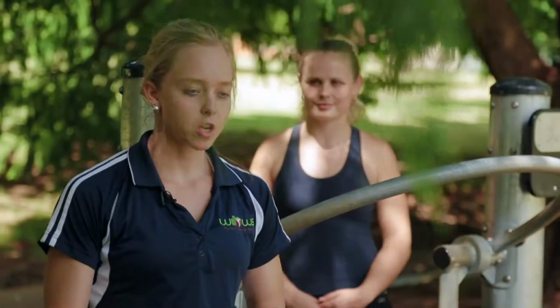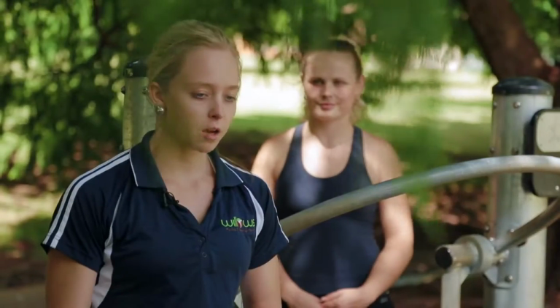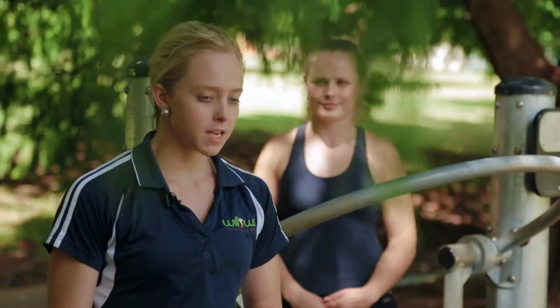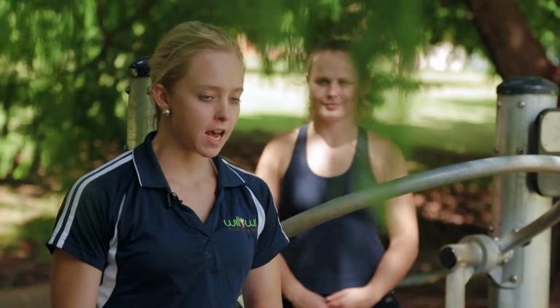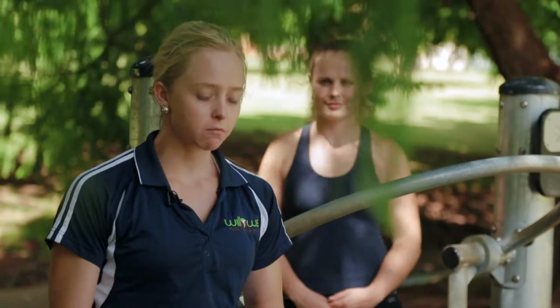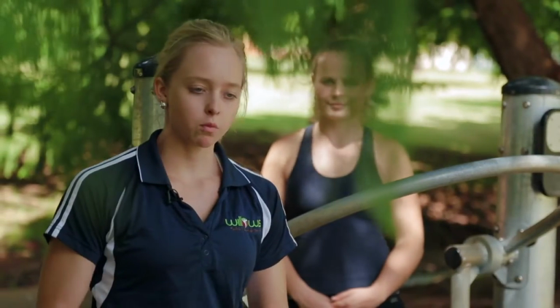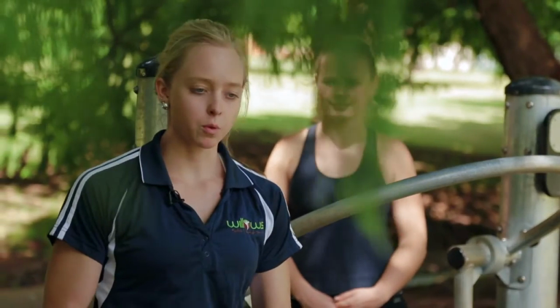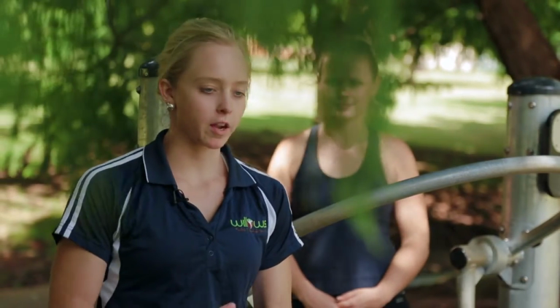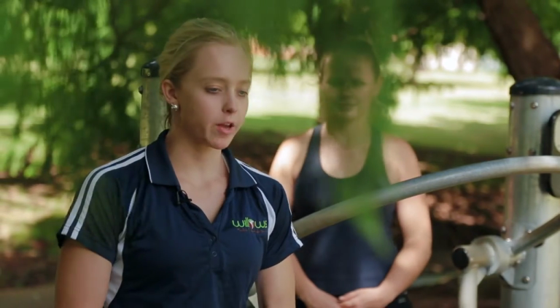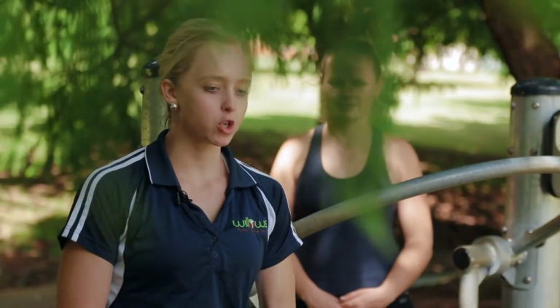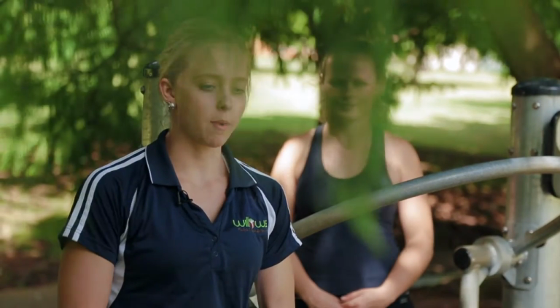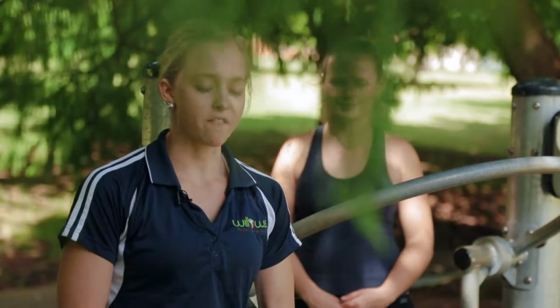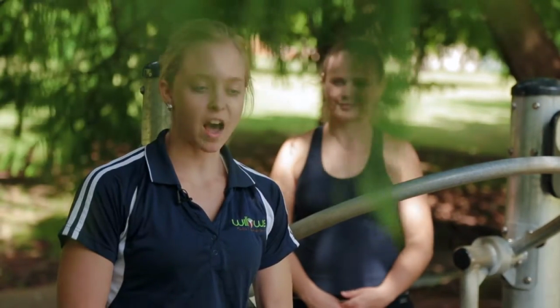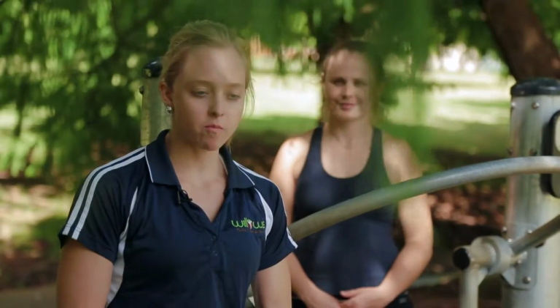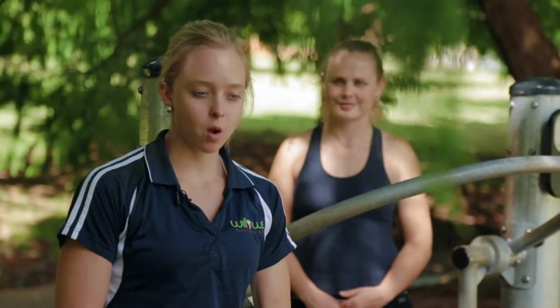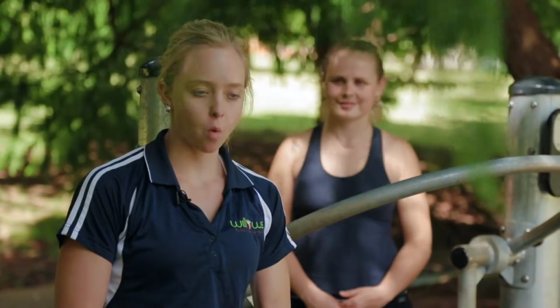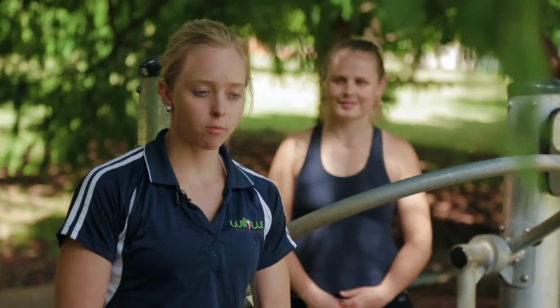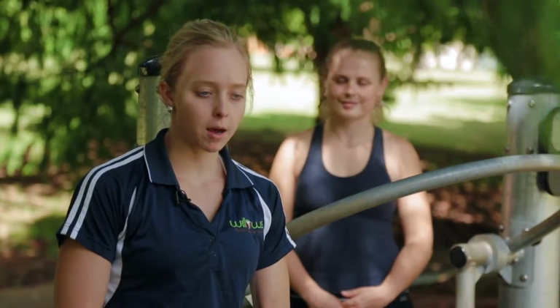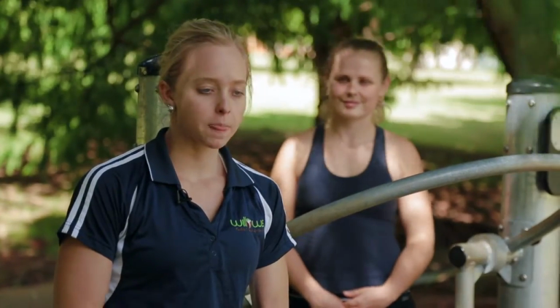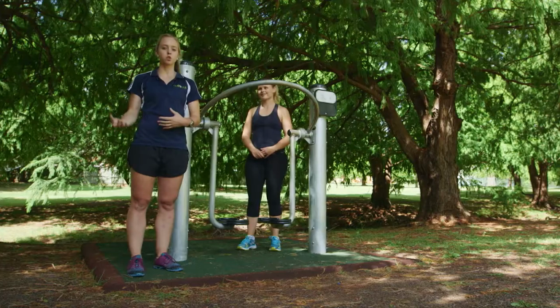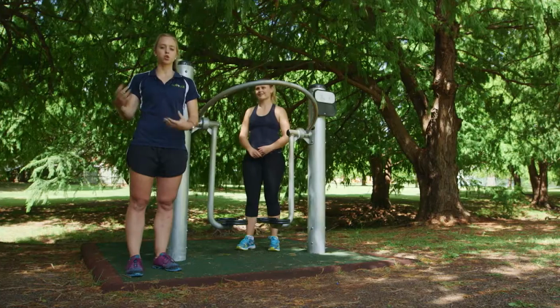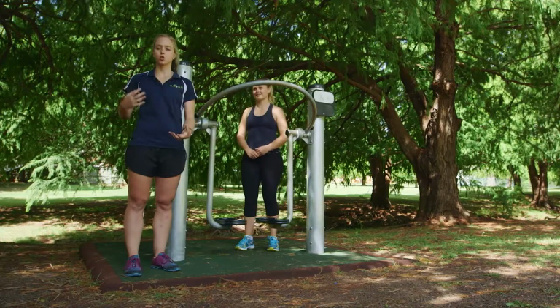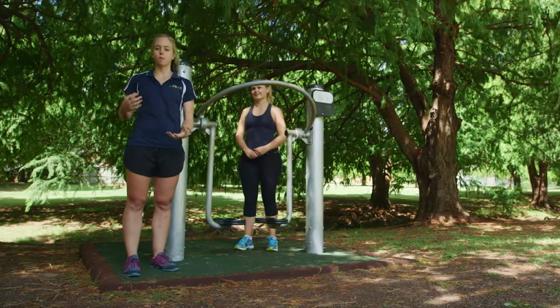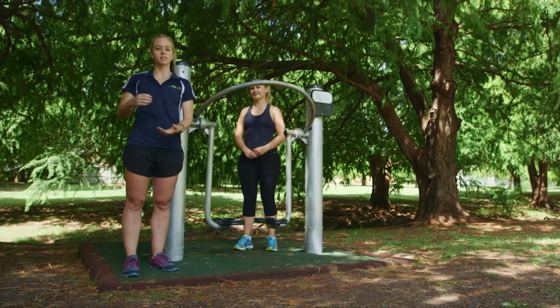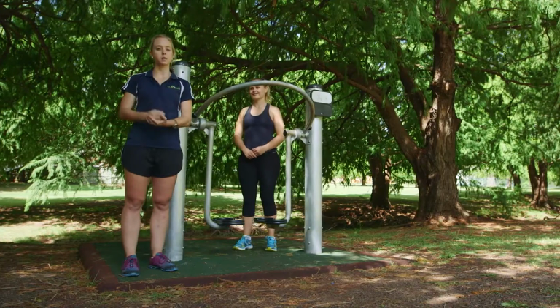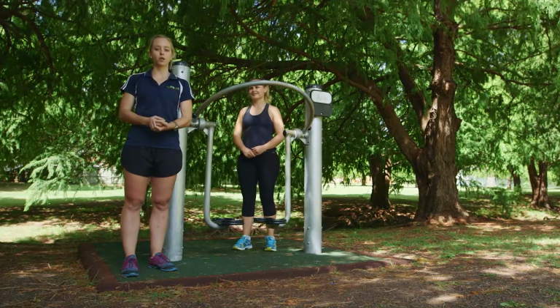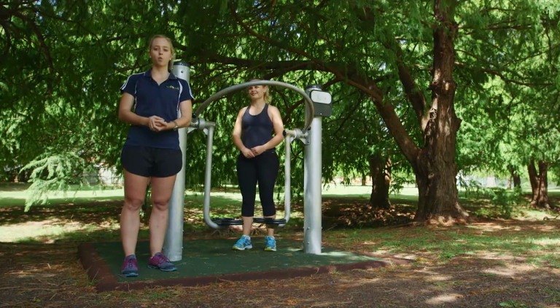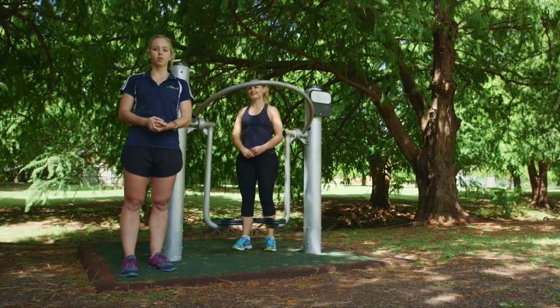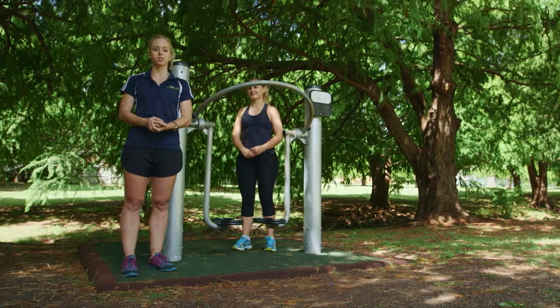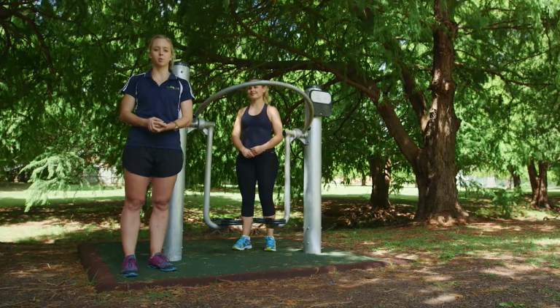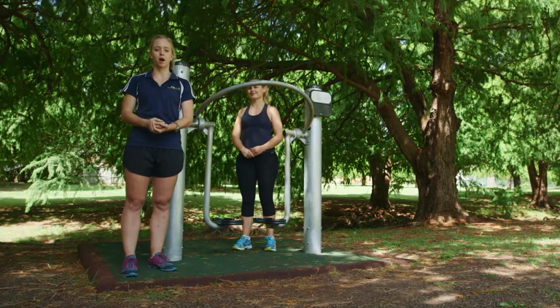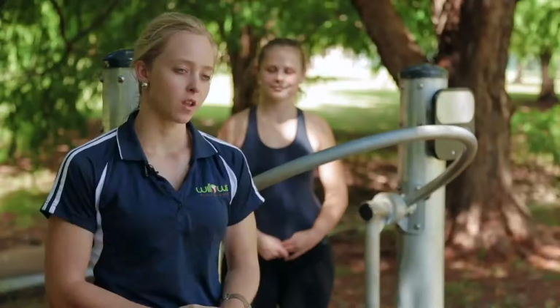When you come down, we recommend you do about a five-minute warm-up. You can do that by simply walking to the park.